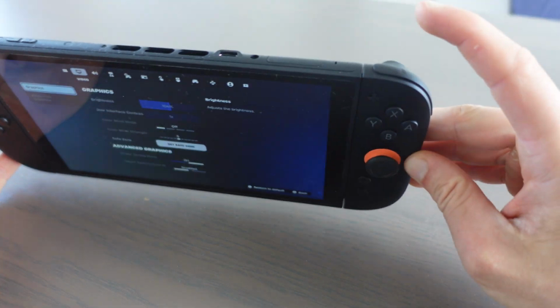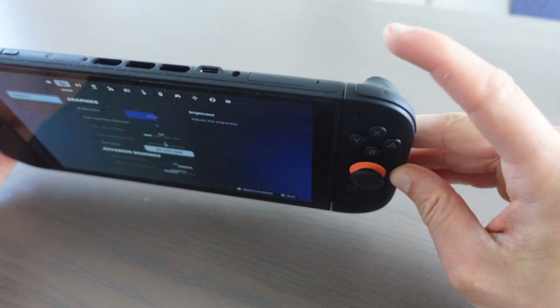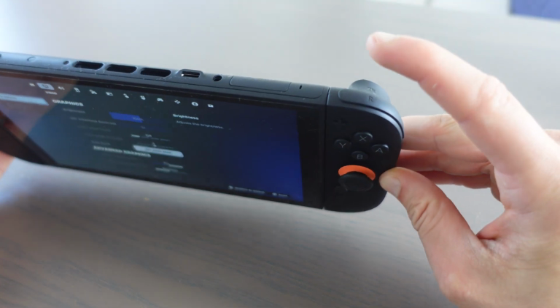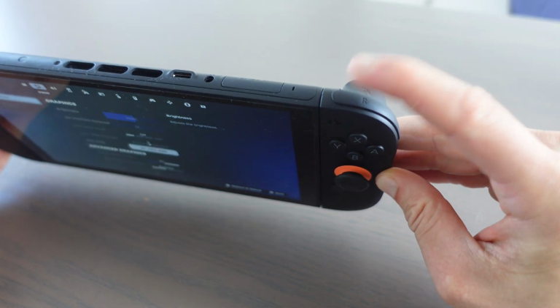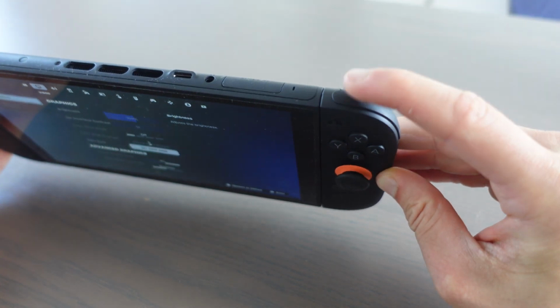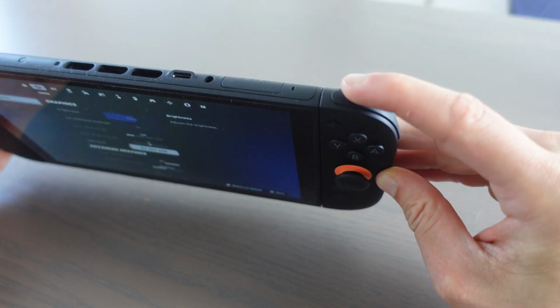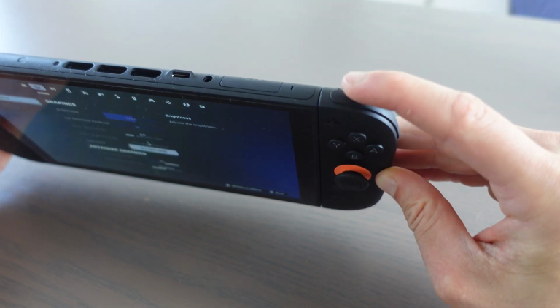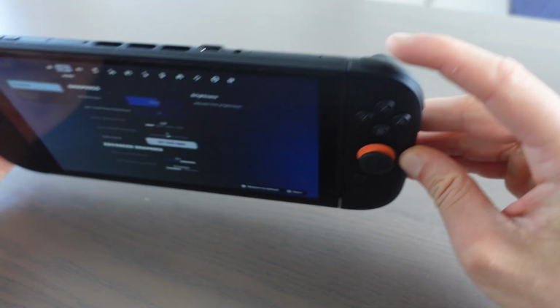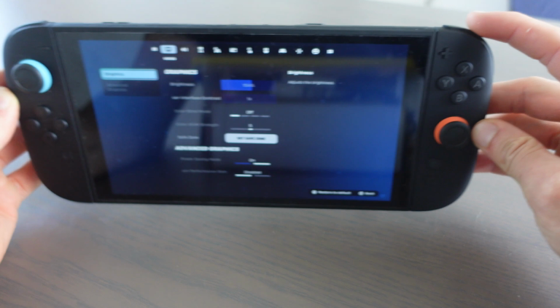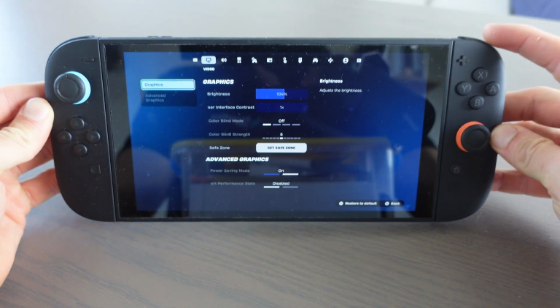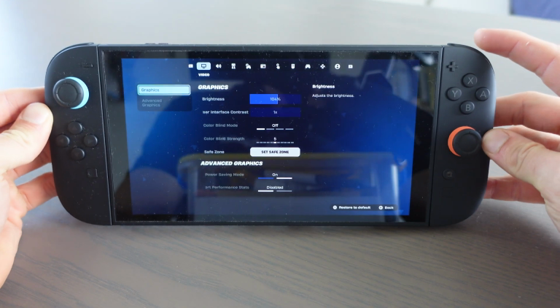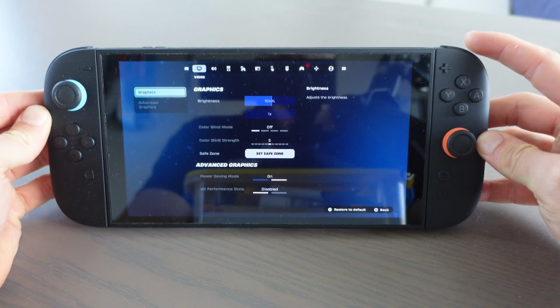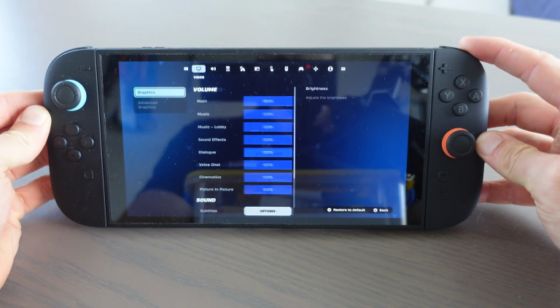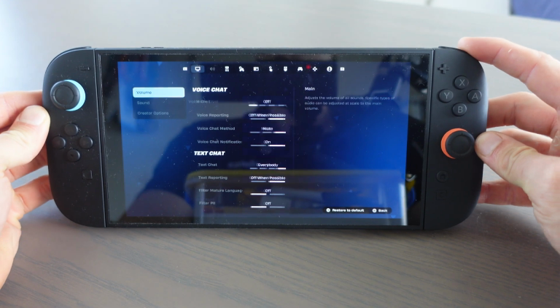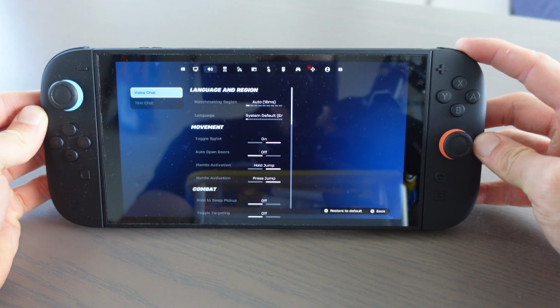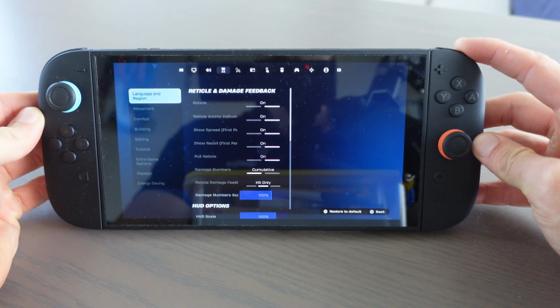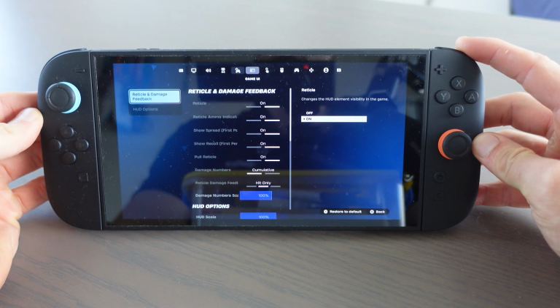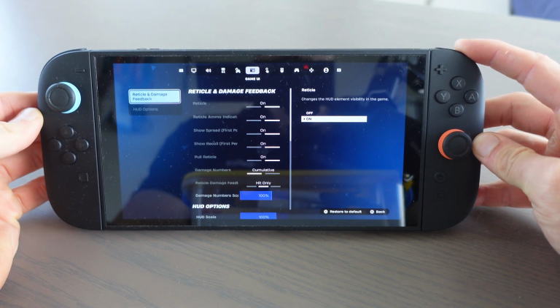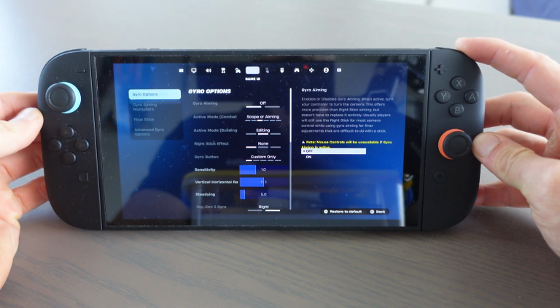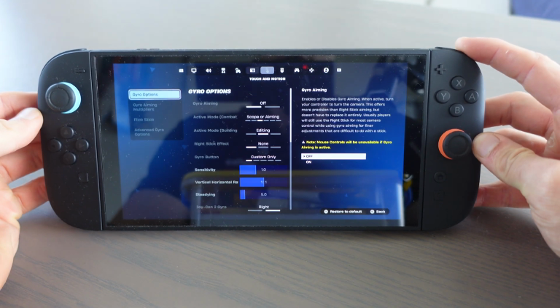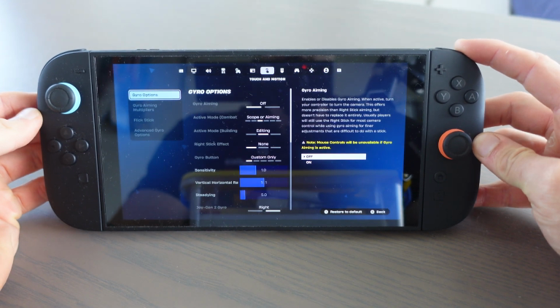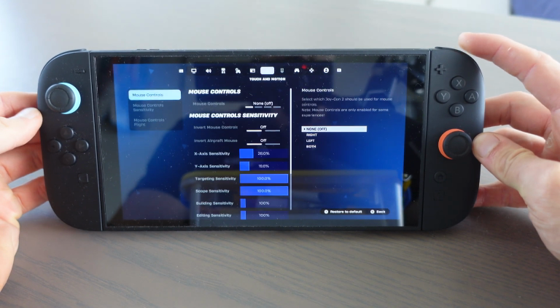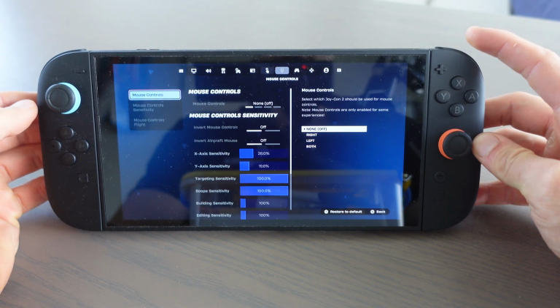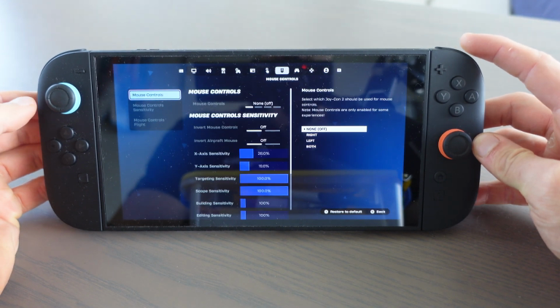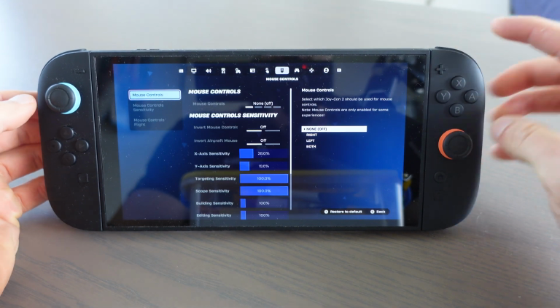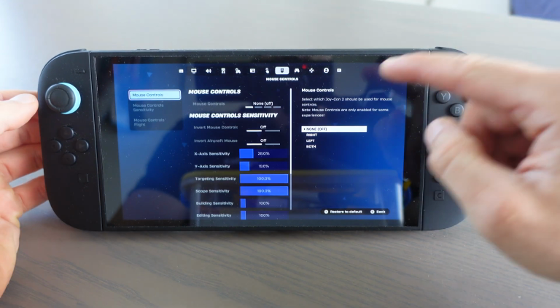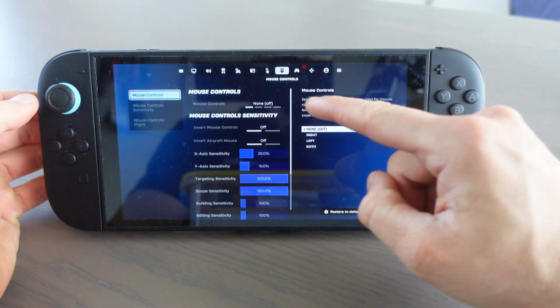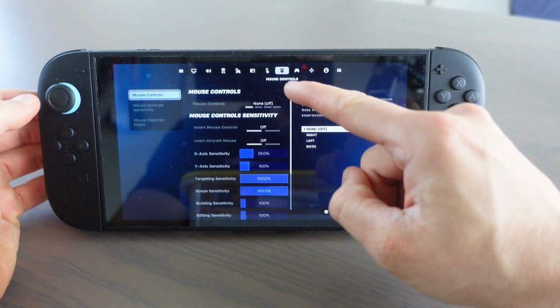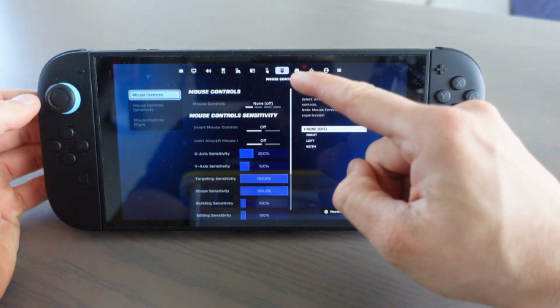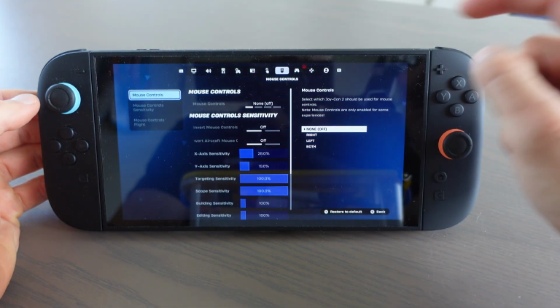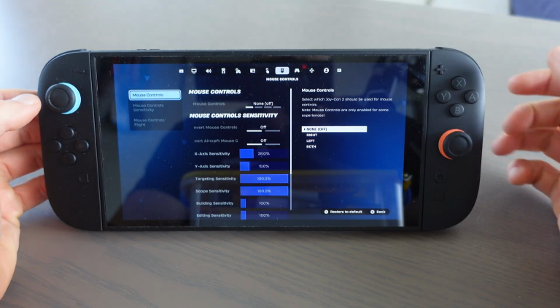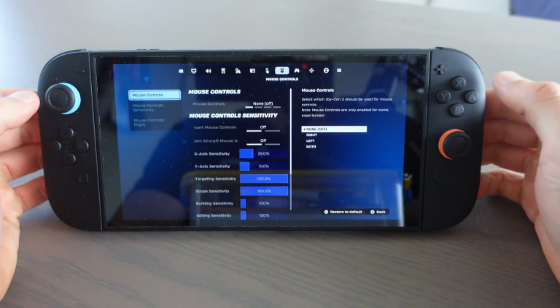Then with the right button — with the R button — we're going to scroll until we go to mouse controls.